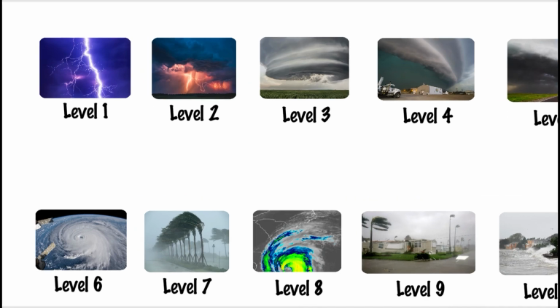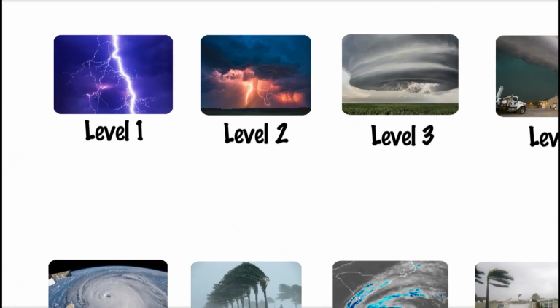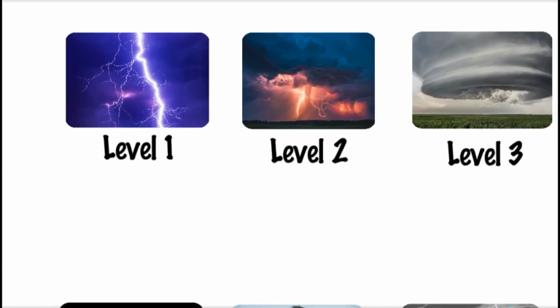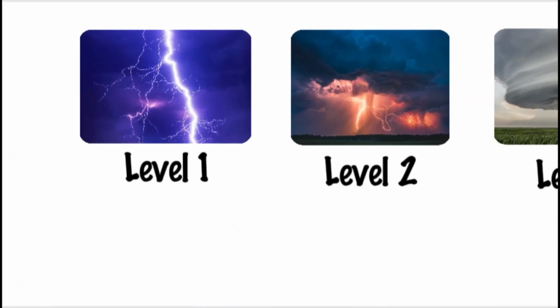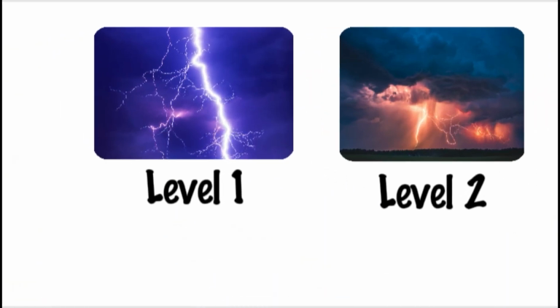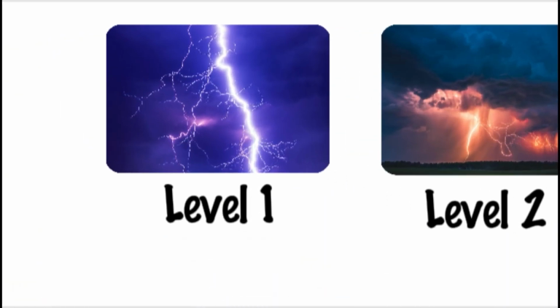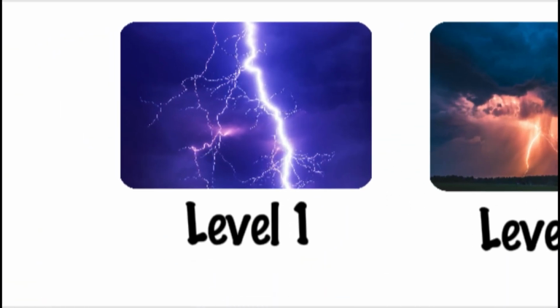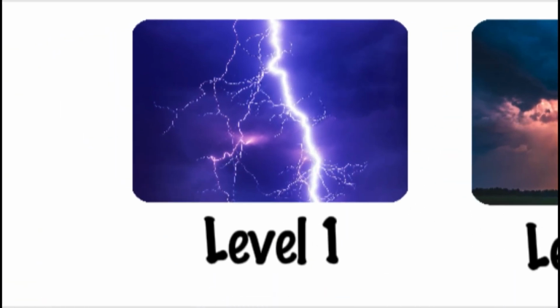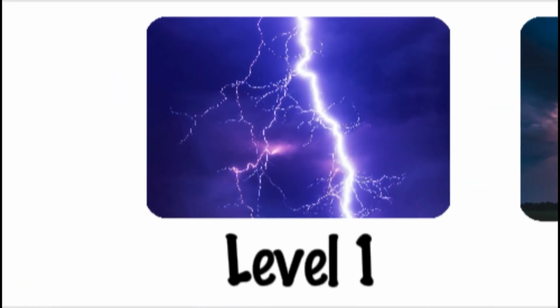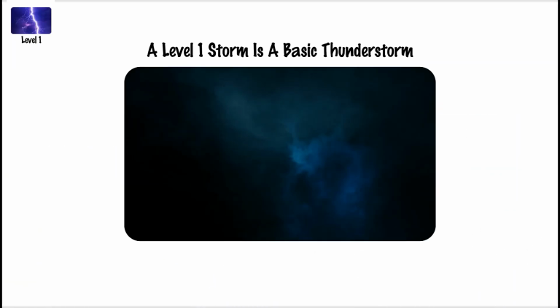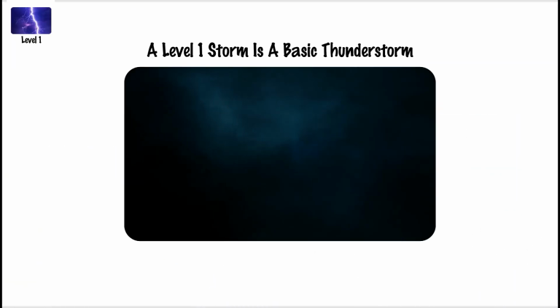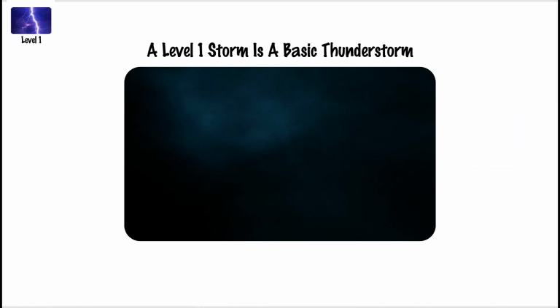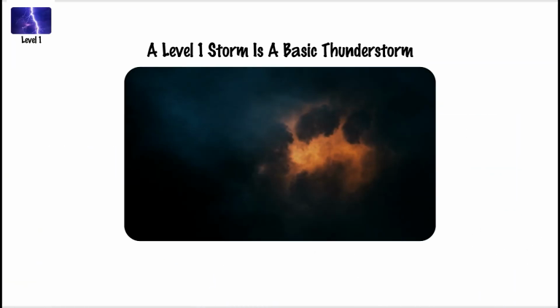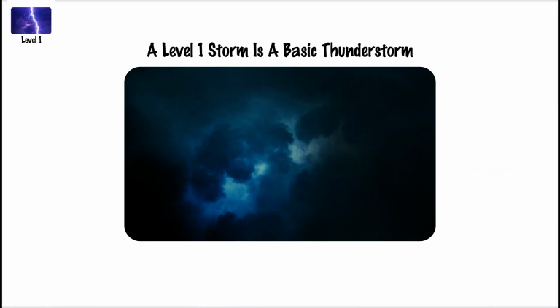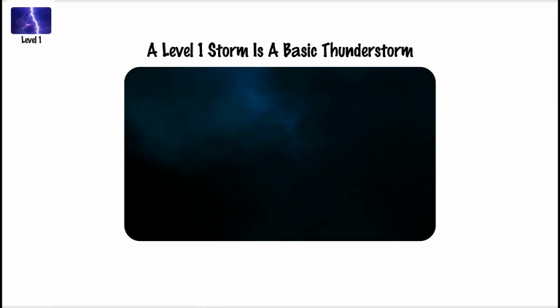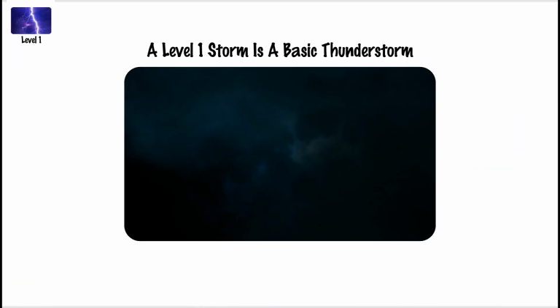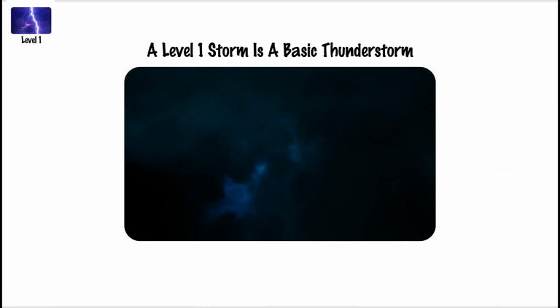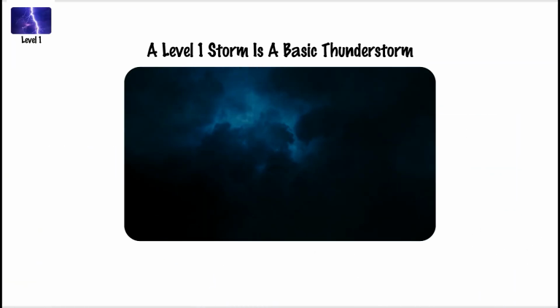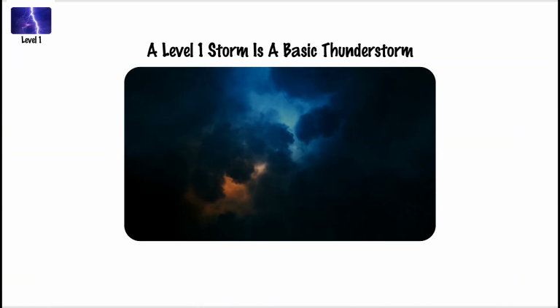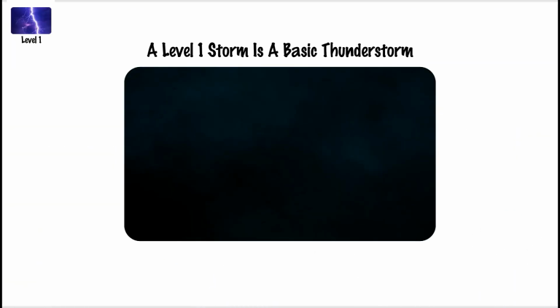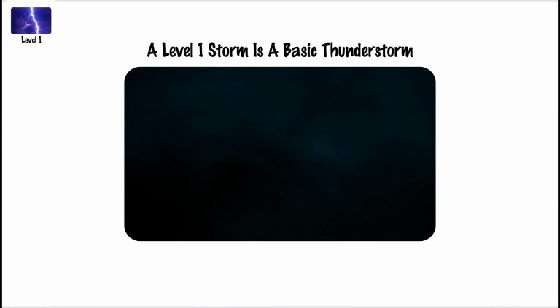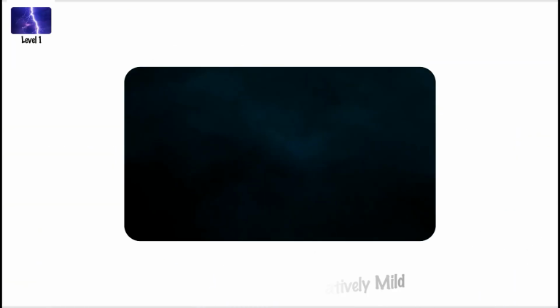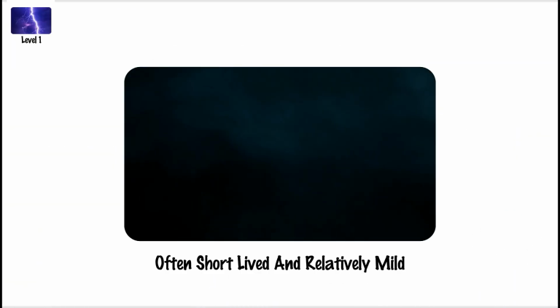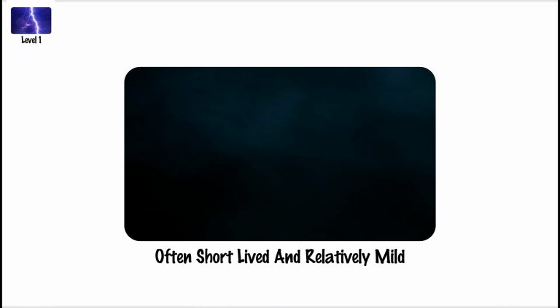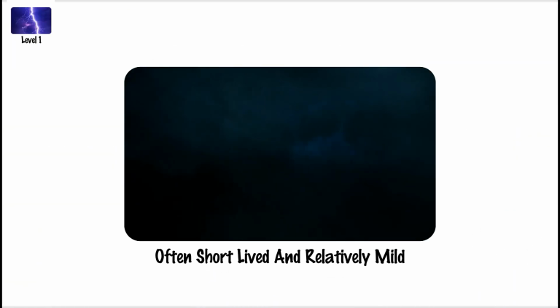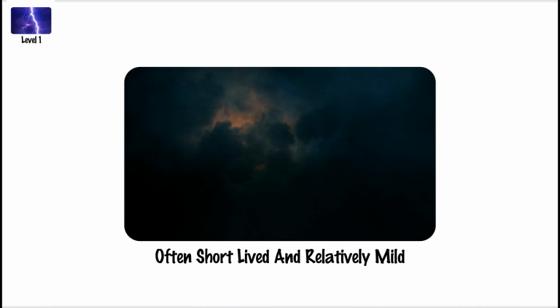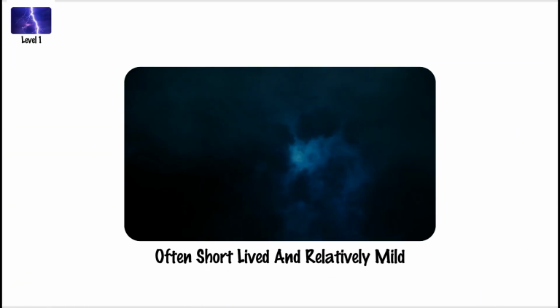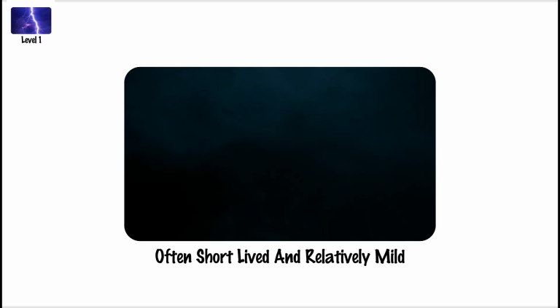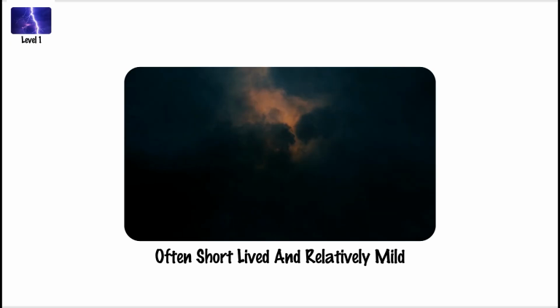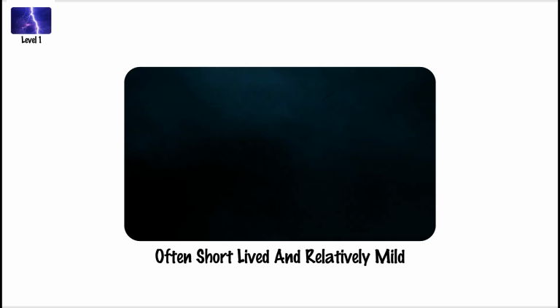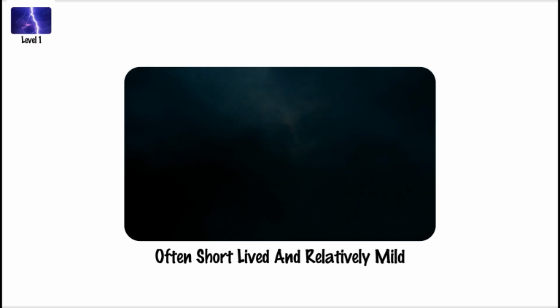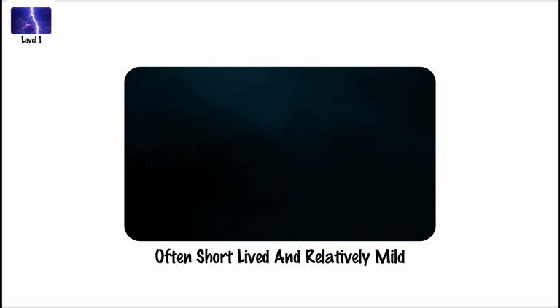Thunderstorm, Level 1. A Level 1 storm is a basic thunderstorm, often short-lived and relatively mild.